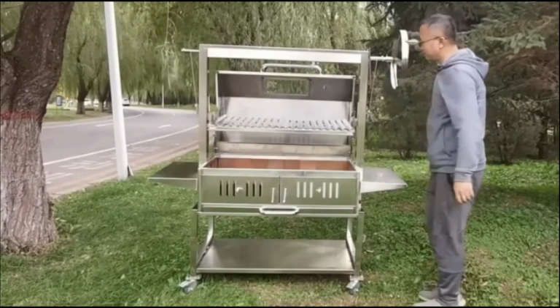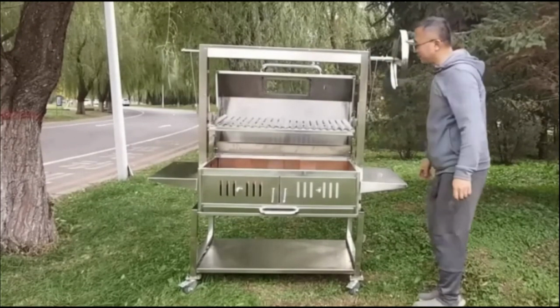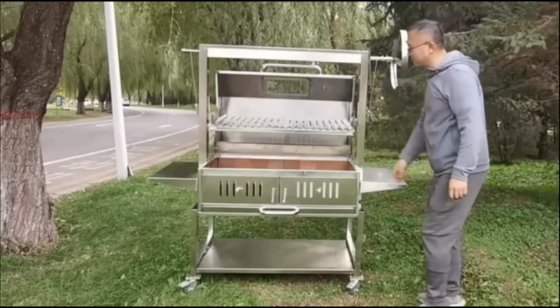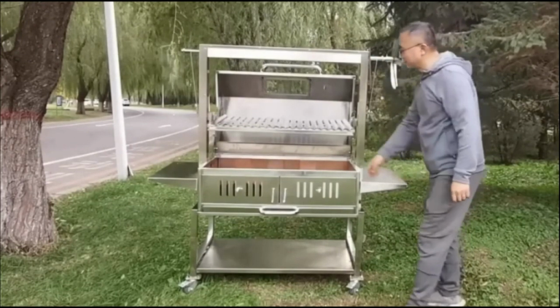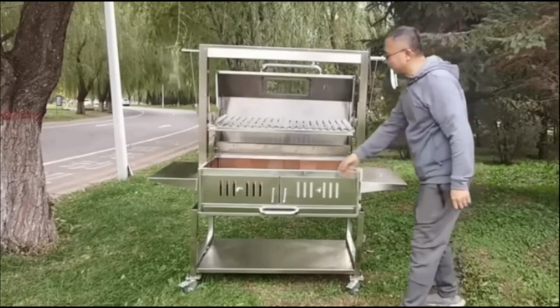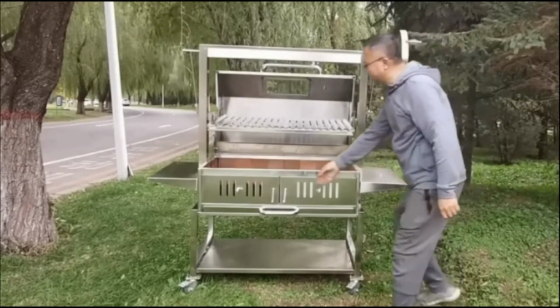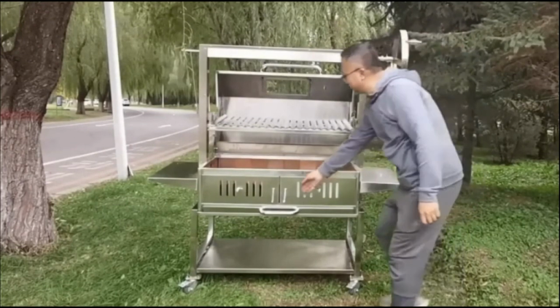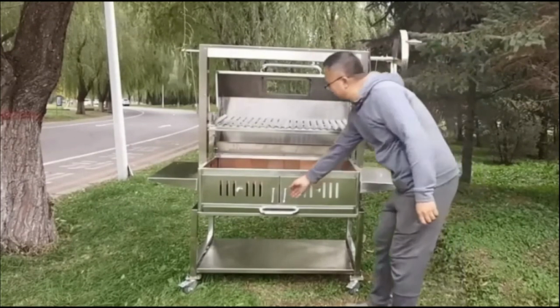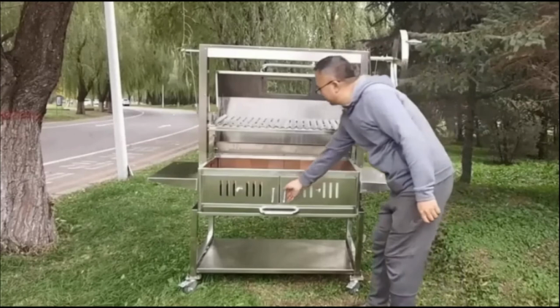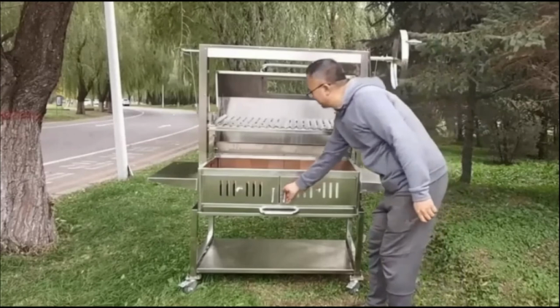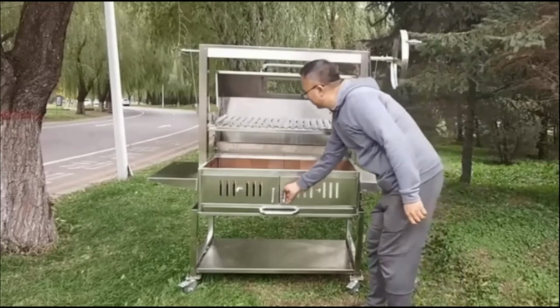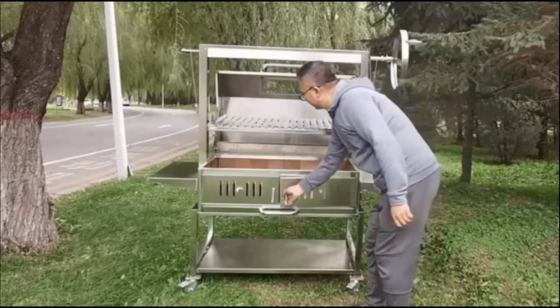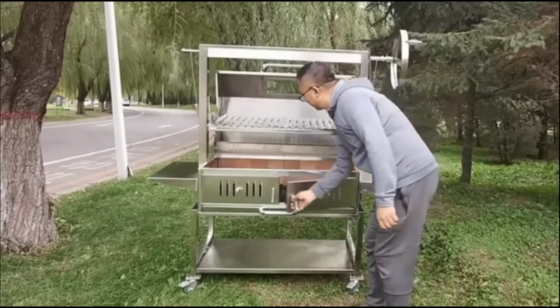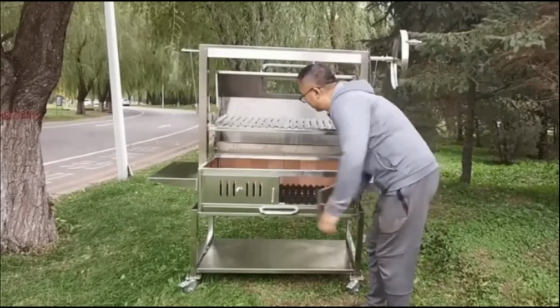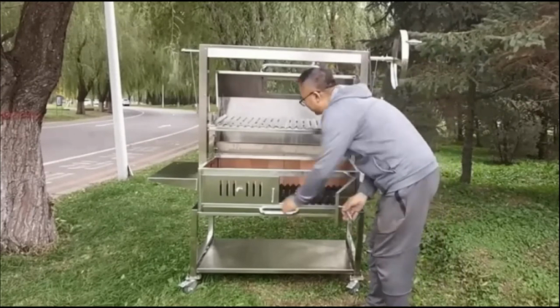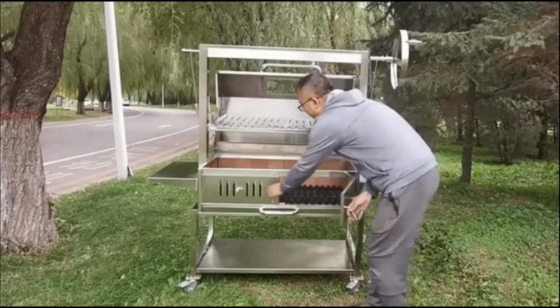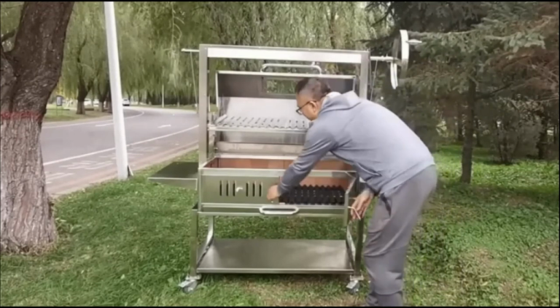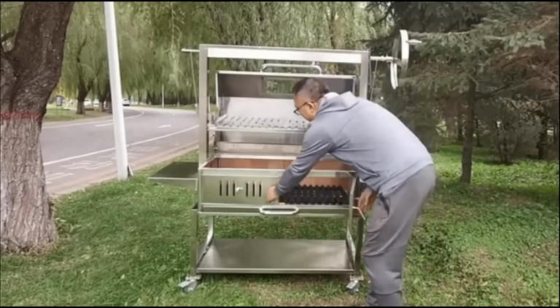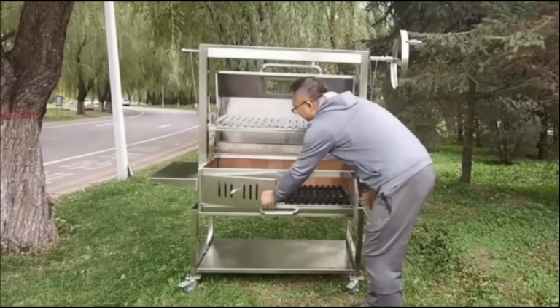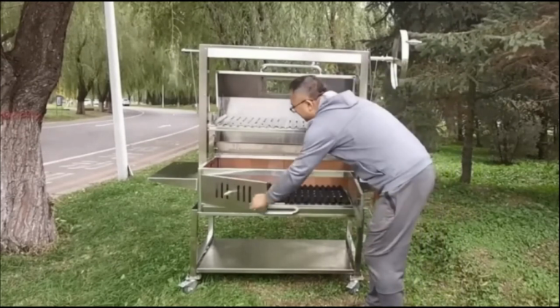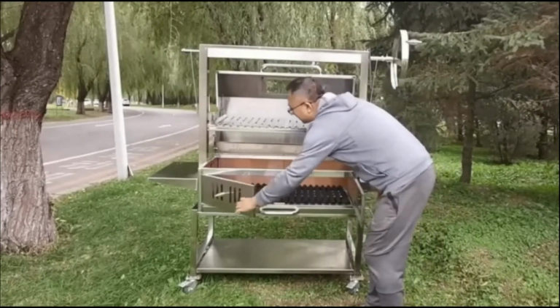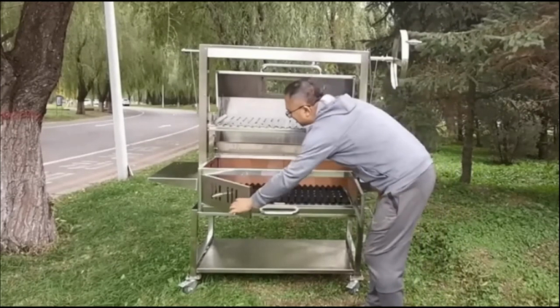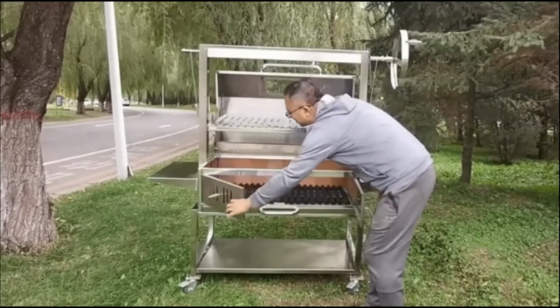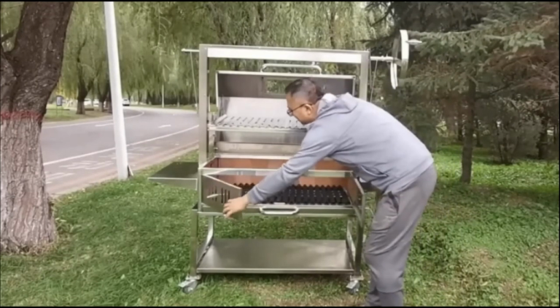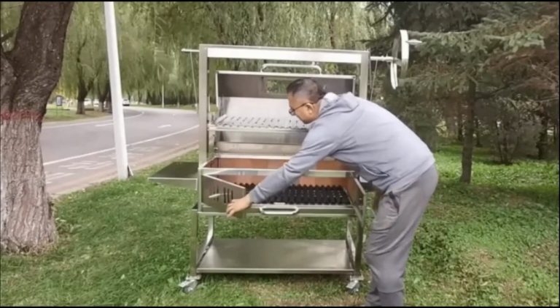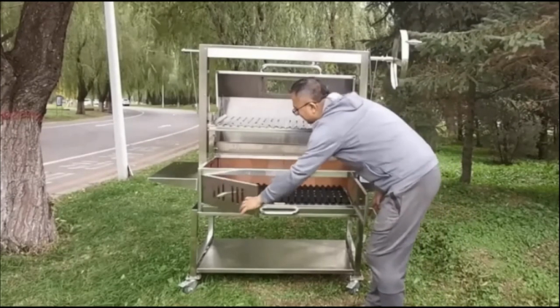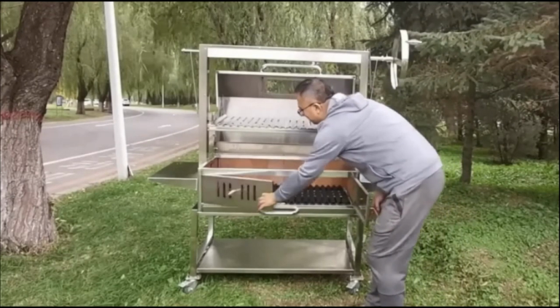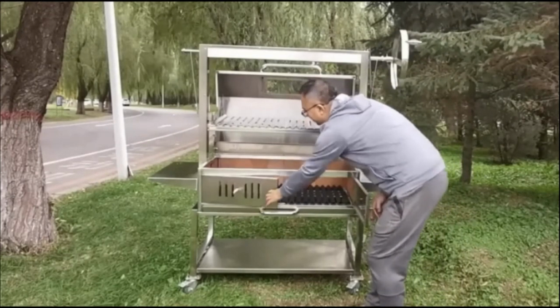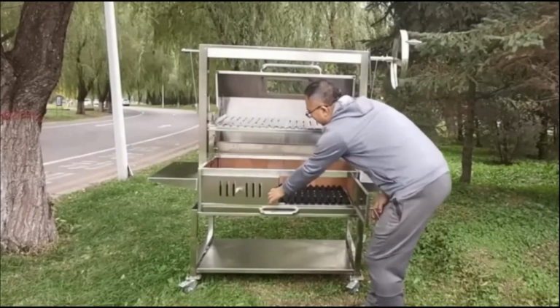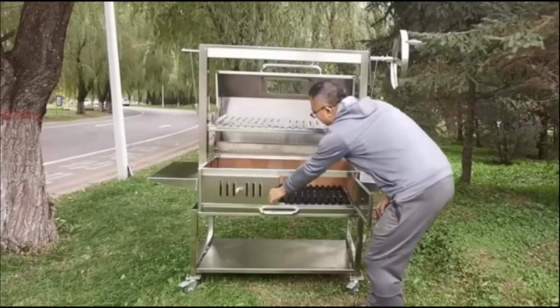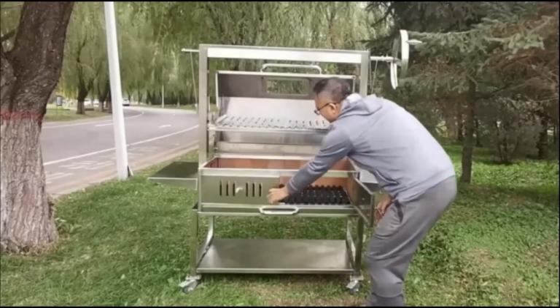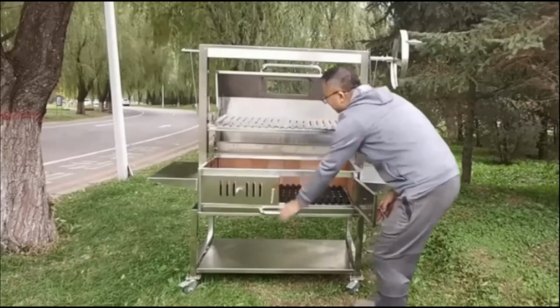New features: cold drawers make it easier to dispose of cinder than other BBQ grills.